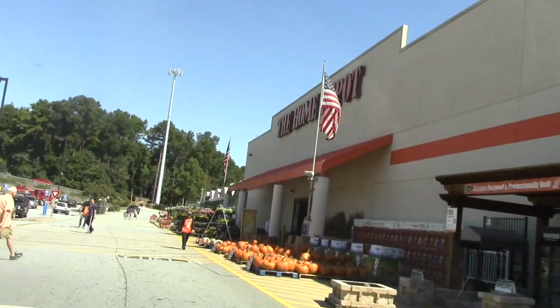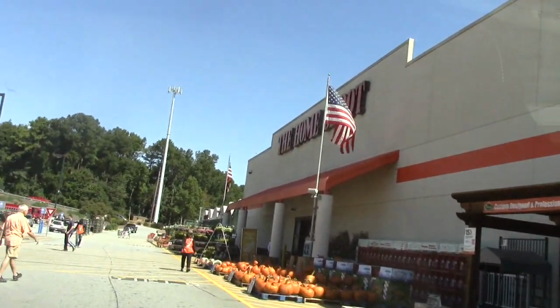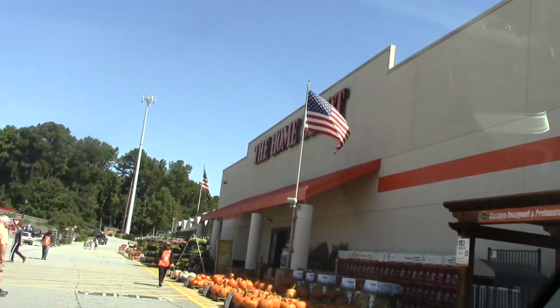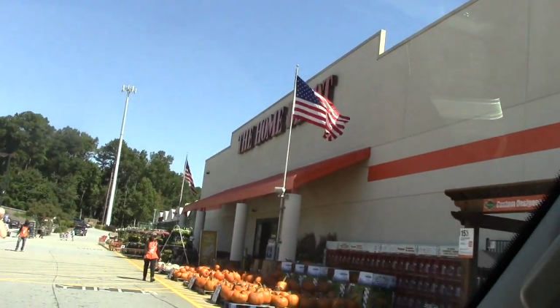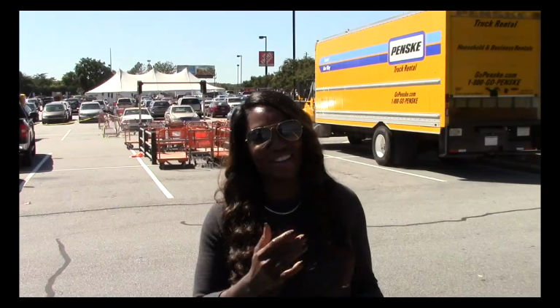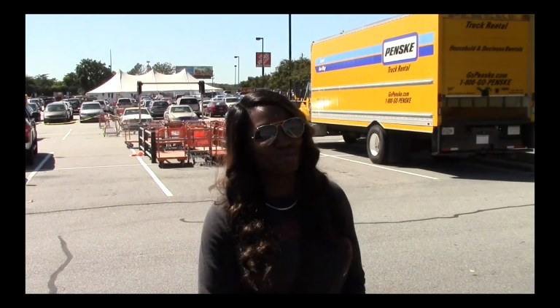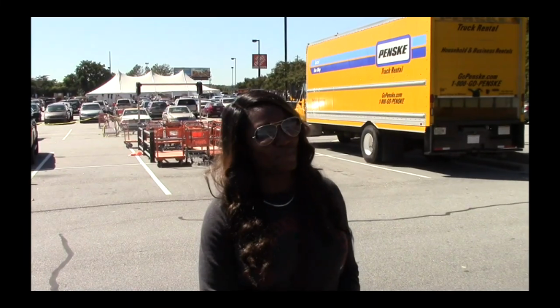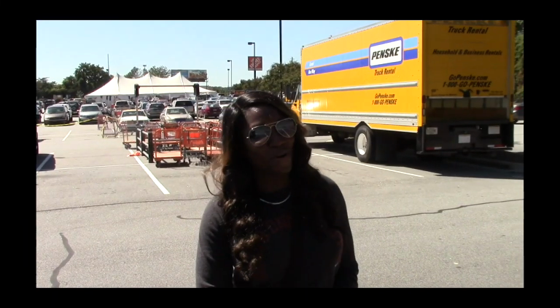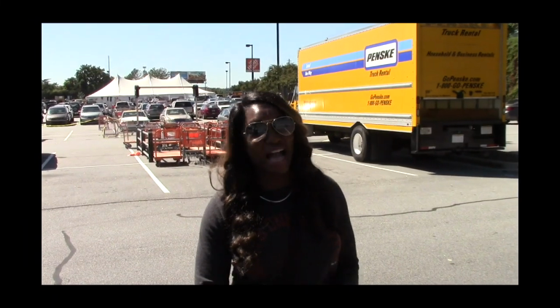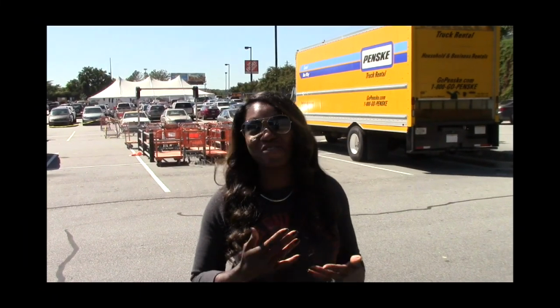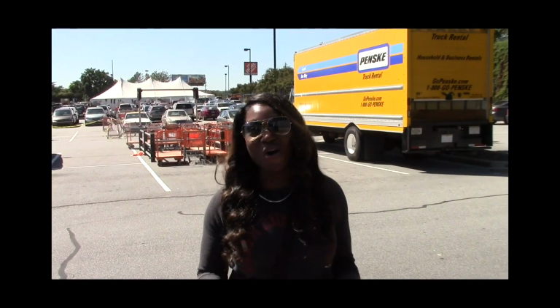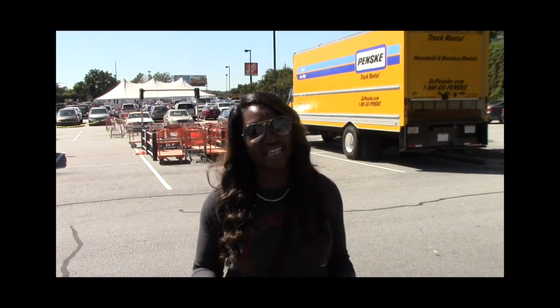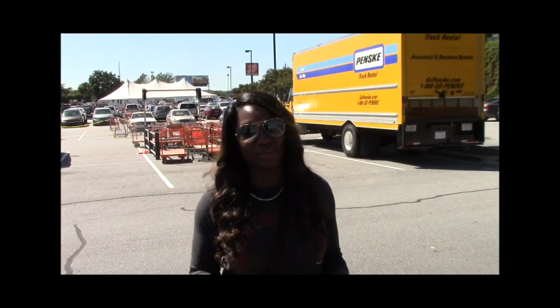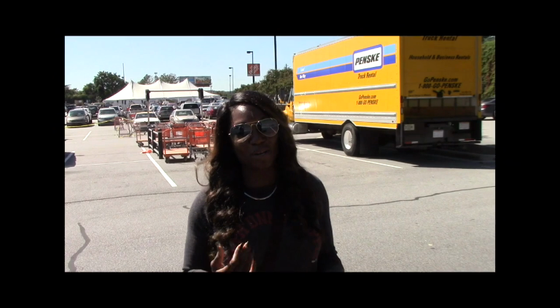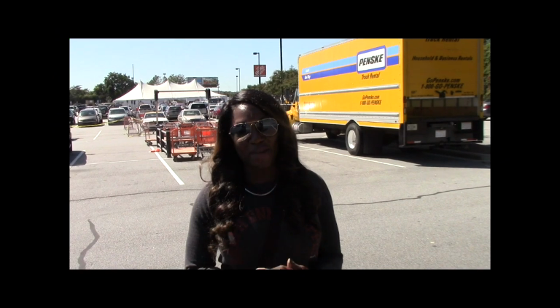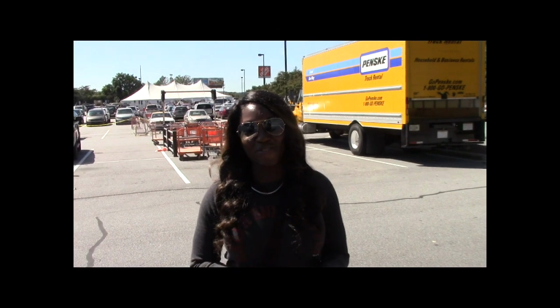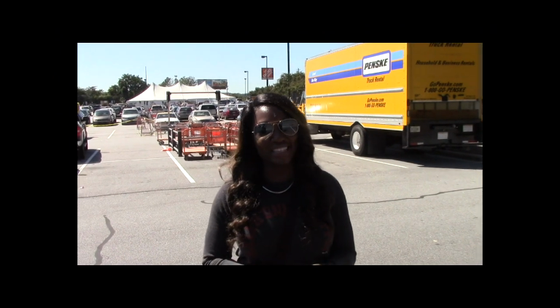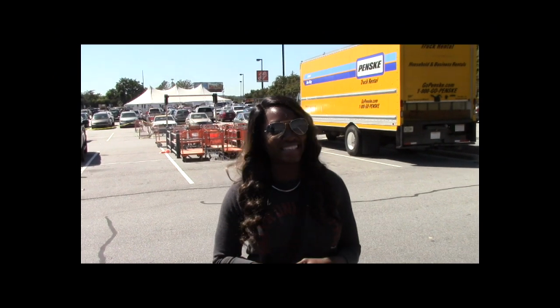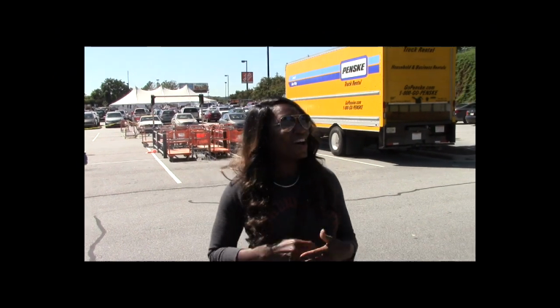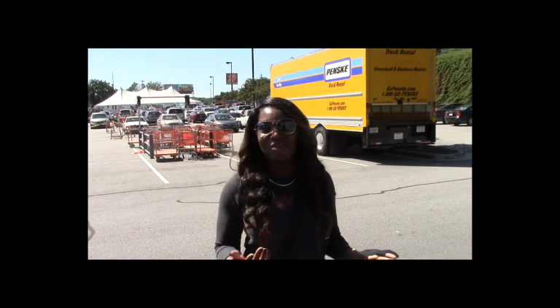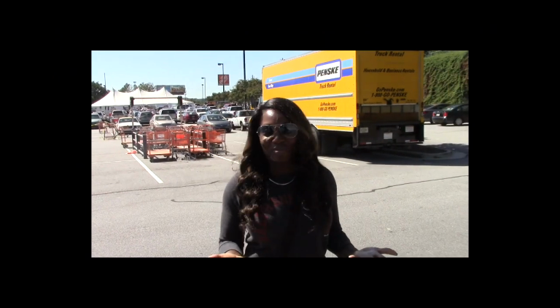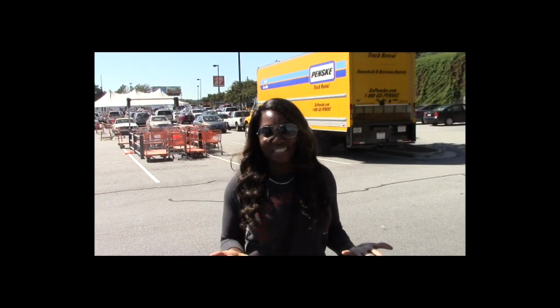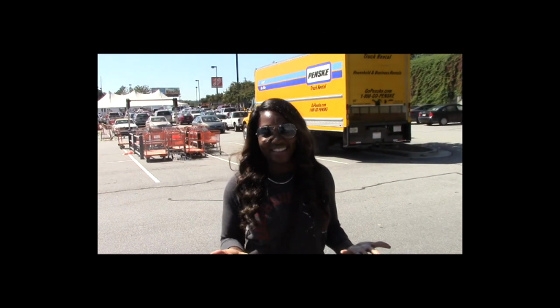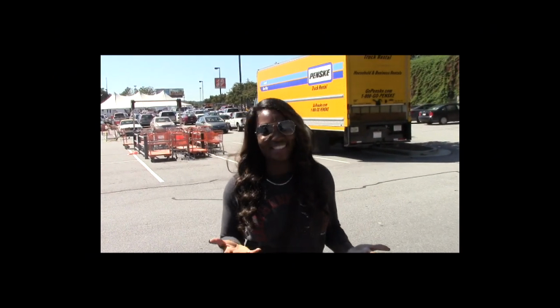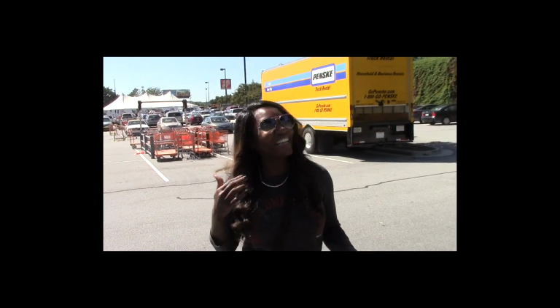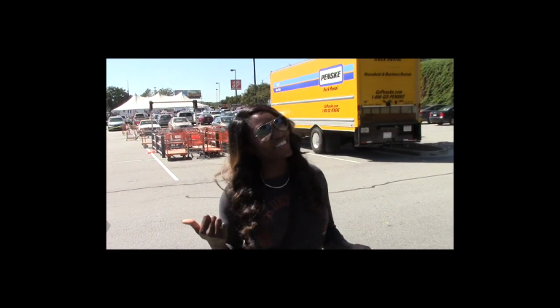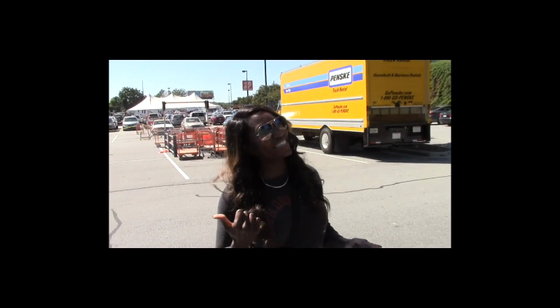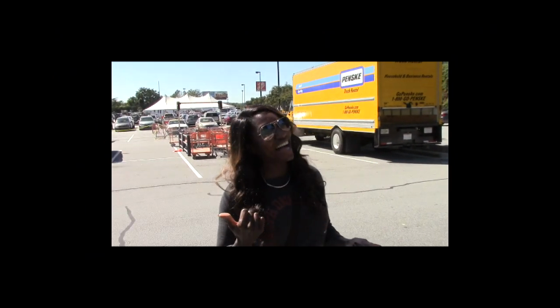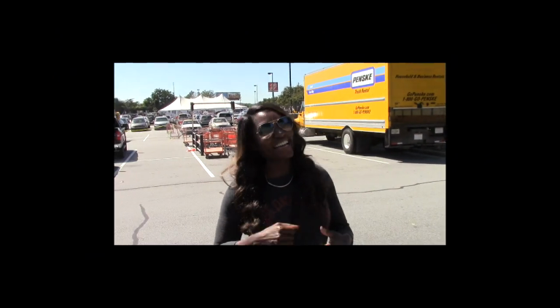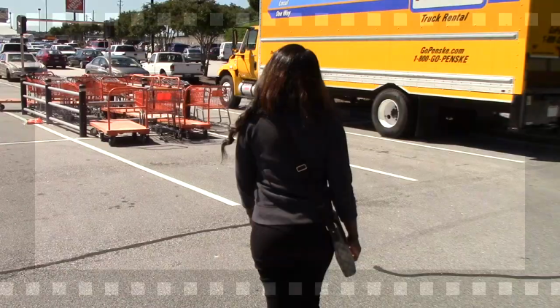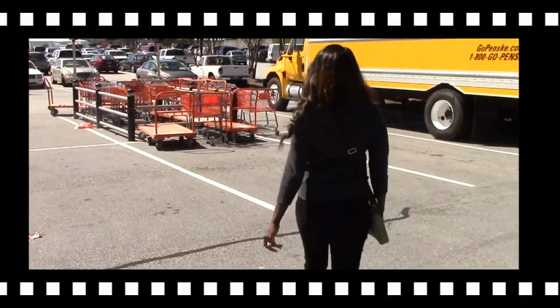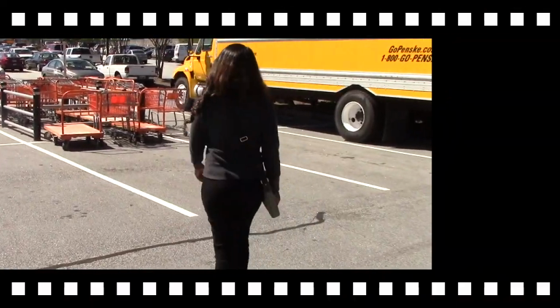We're at the Home Depot. I have no idea what I'm going to prepare for this Home Depot Challenge, so let's go inside and get inspired.